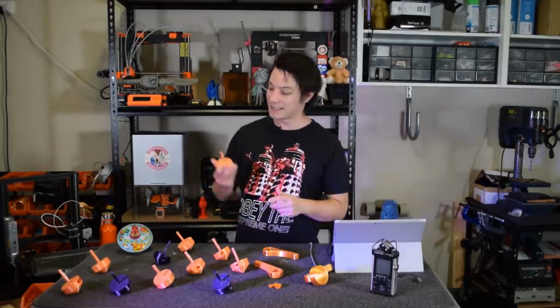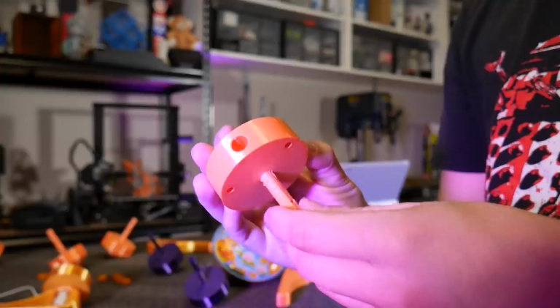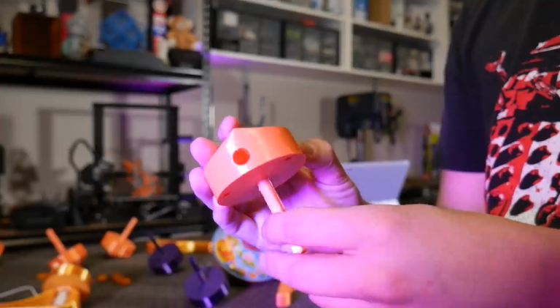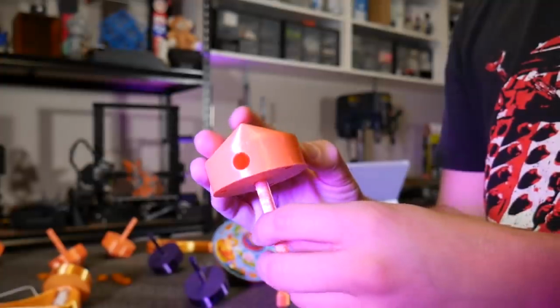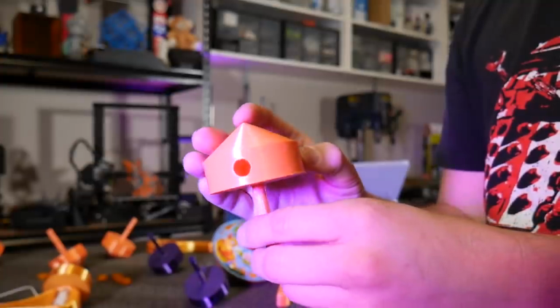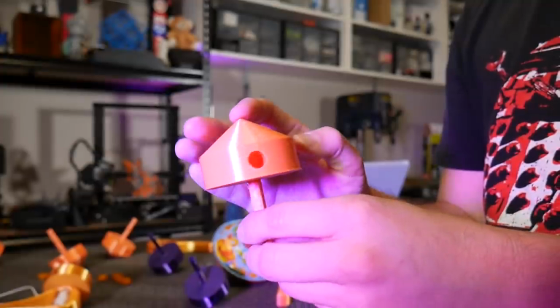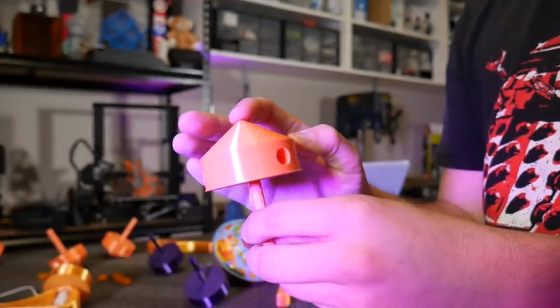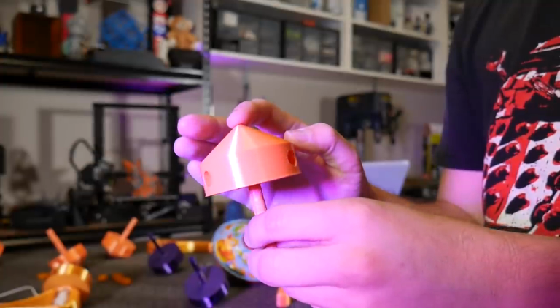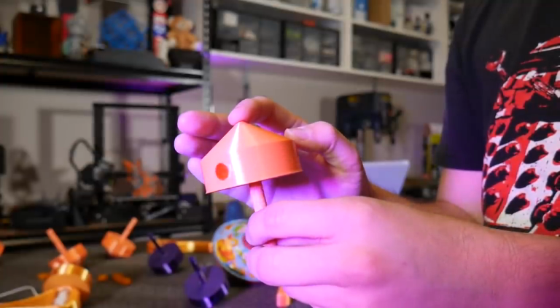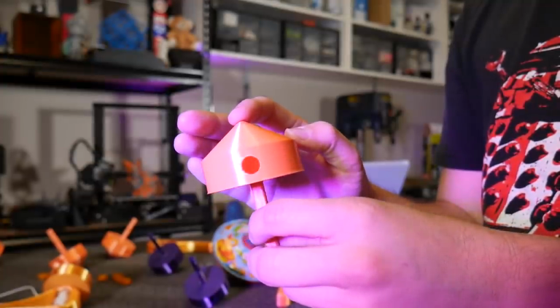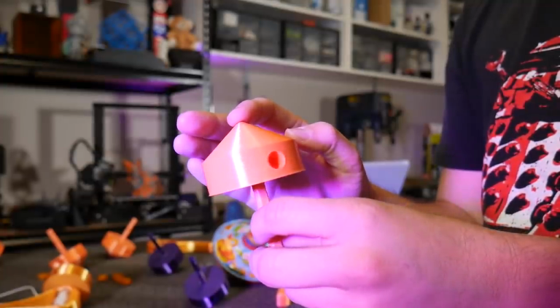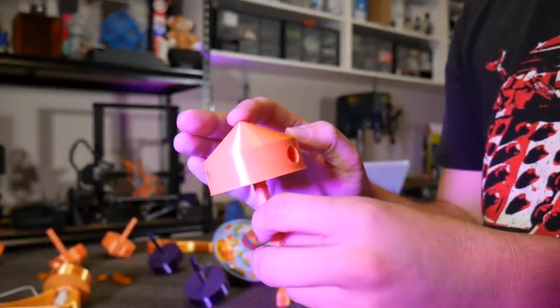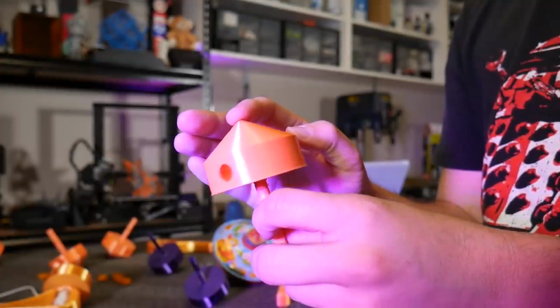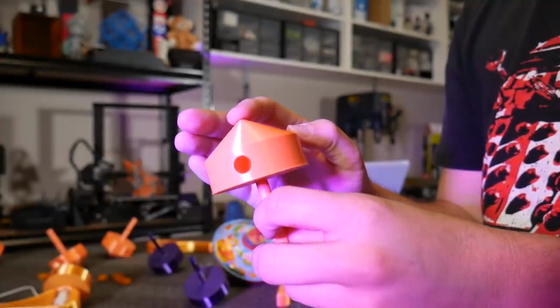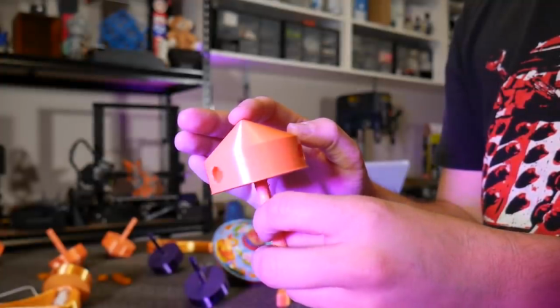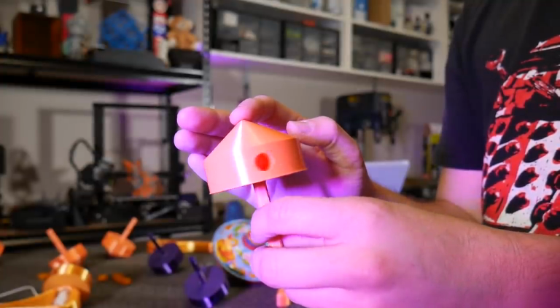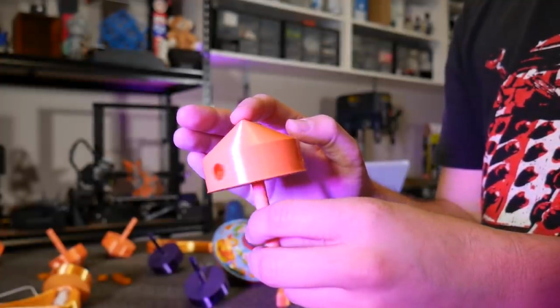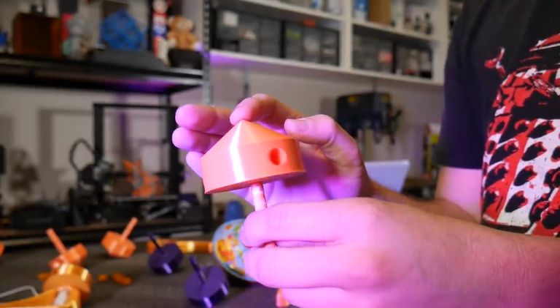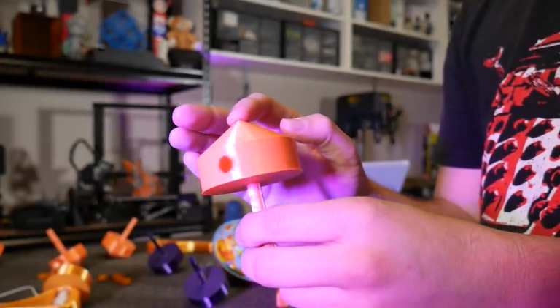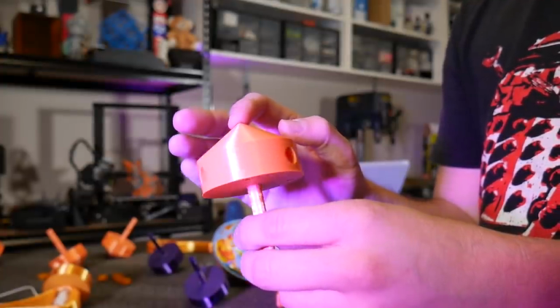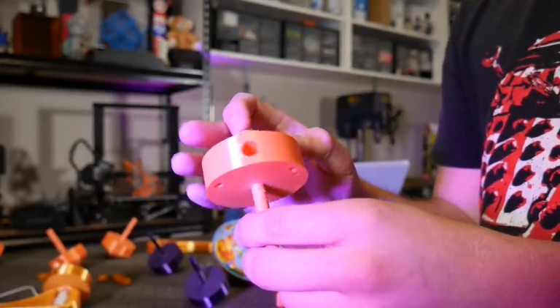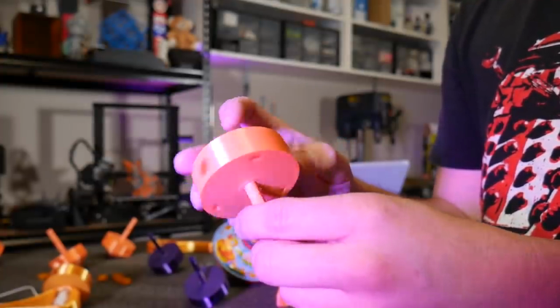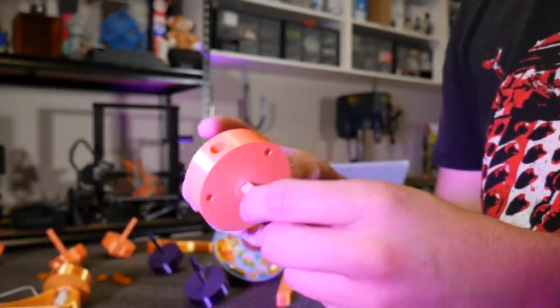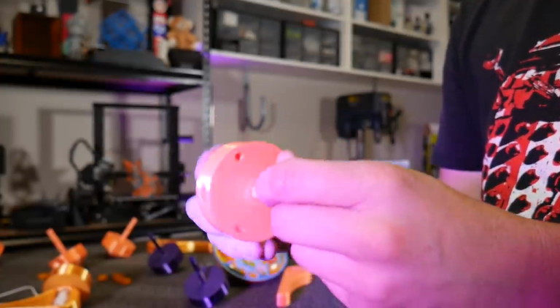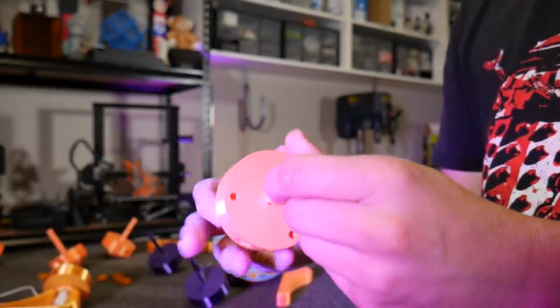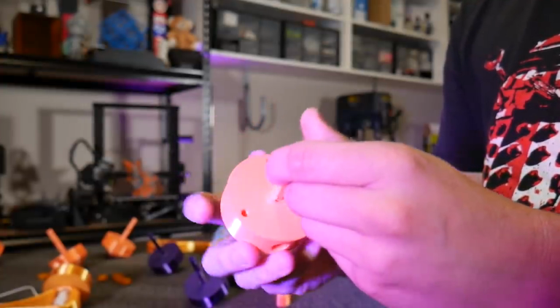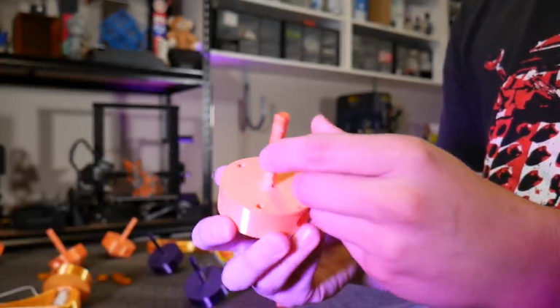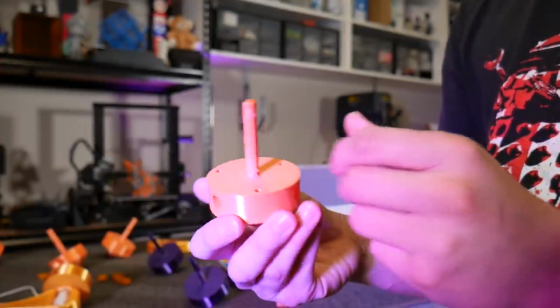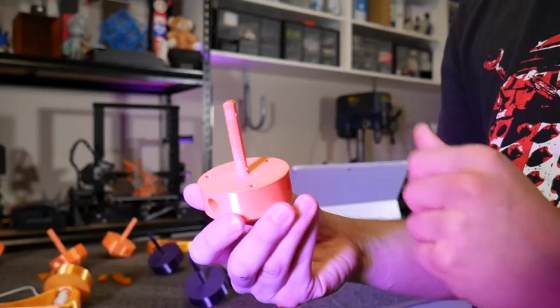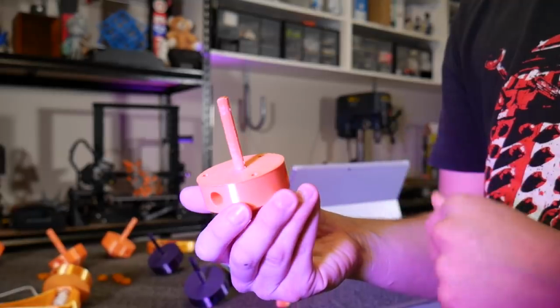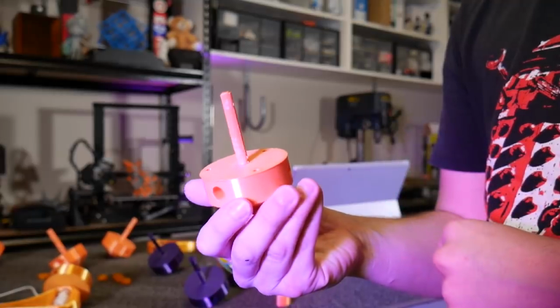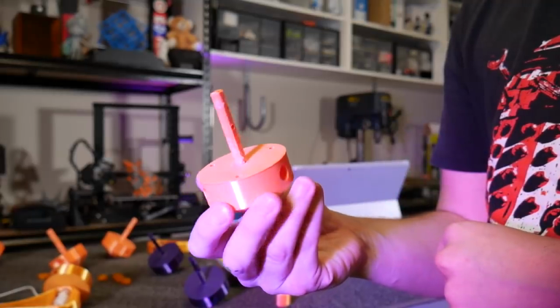The stems are 3D printed separately to give them much better strength because it's stronger in that alignment, and they just press fit in.